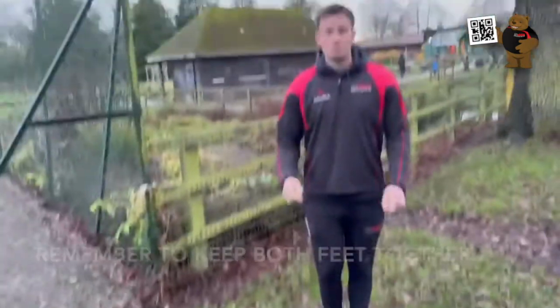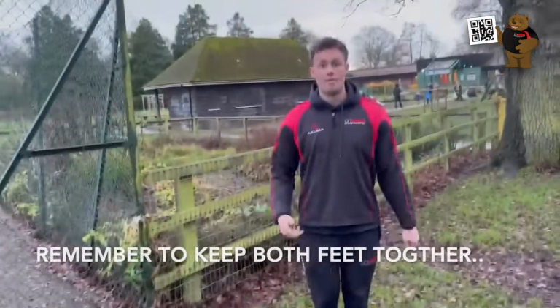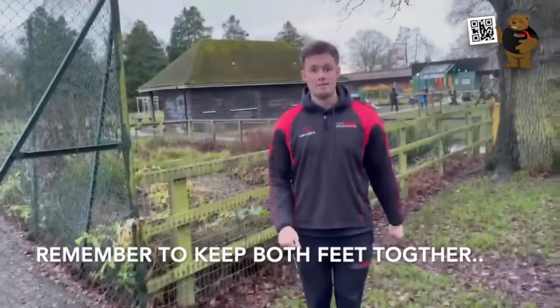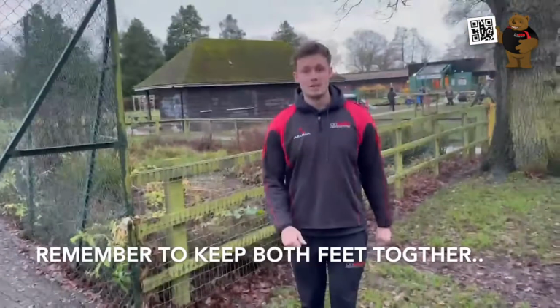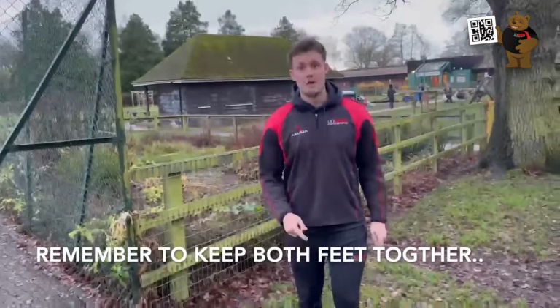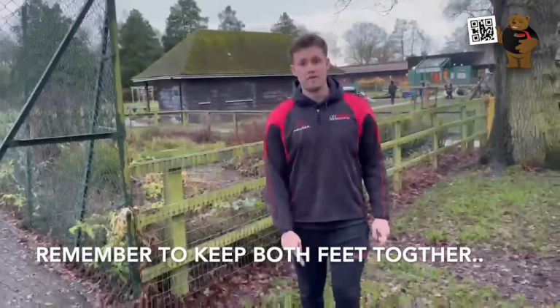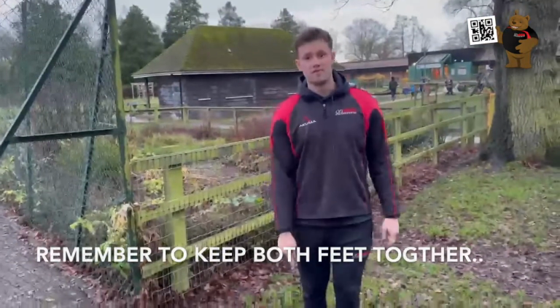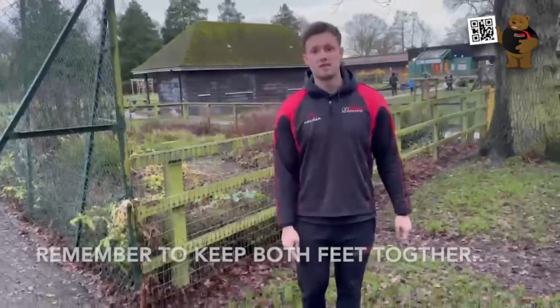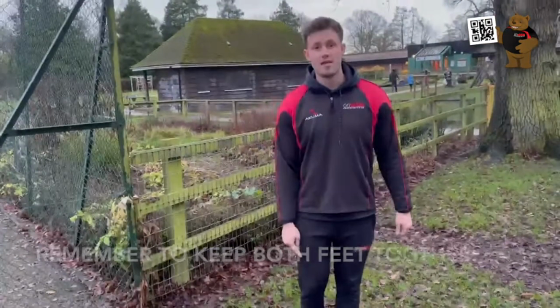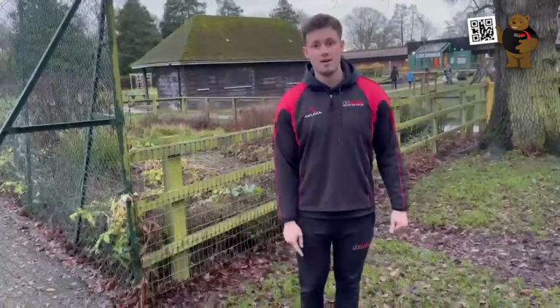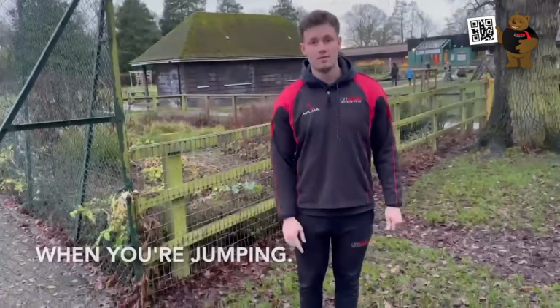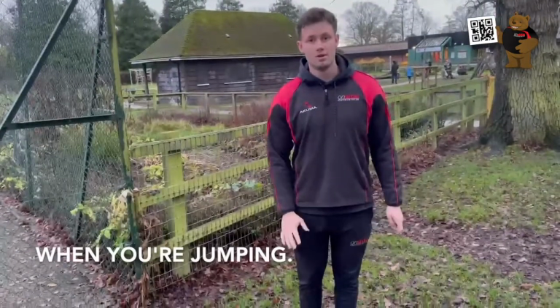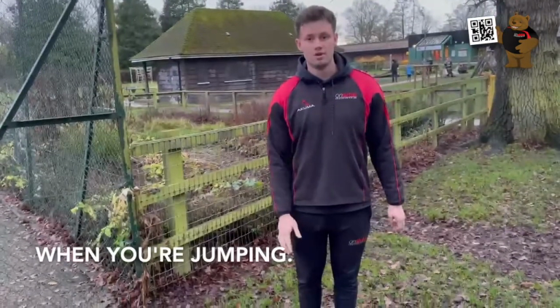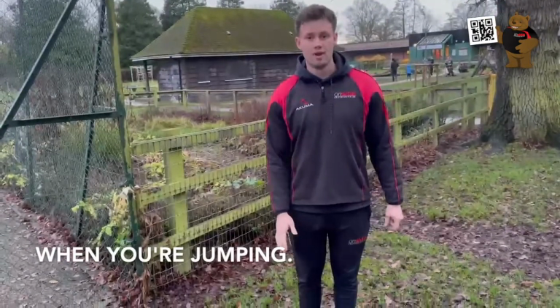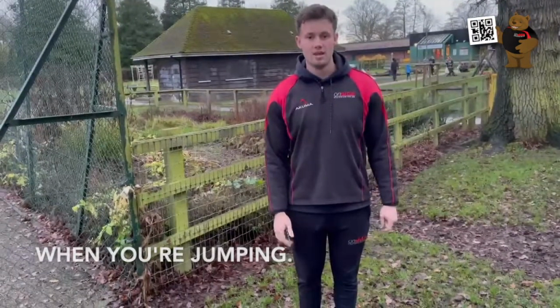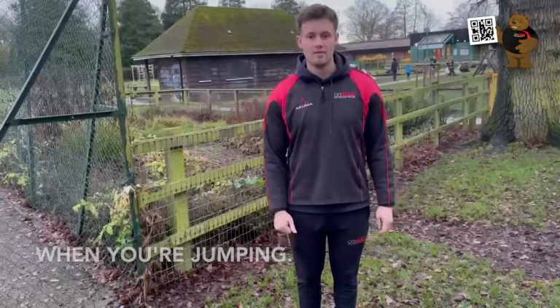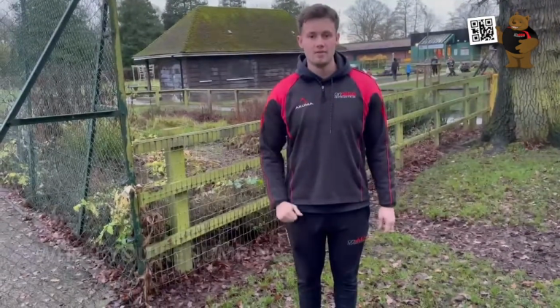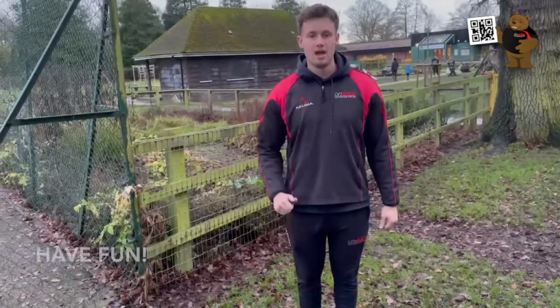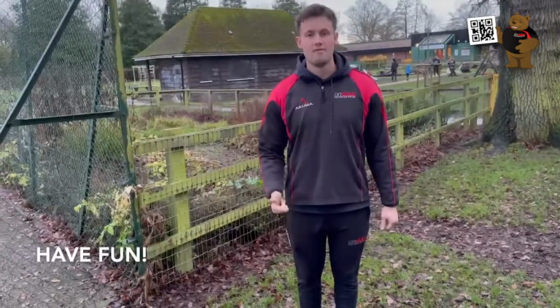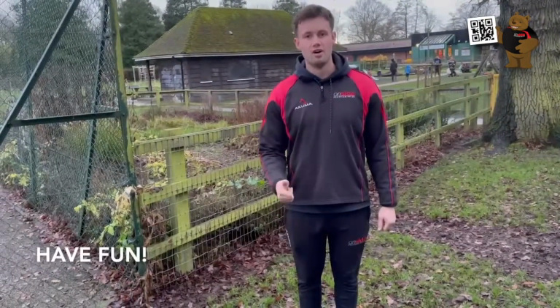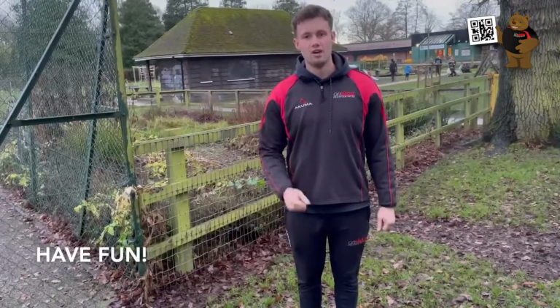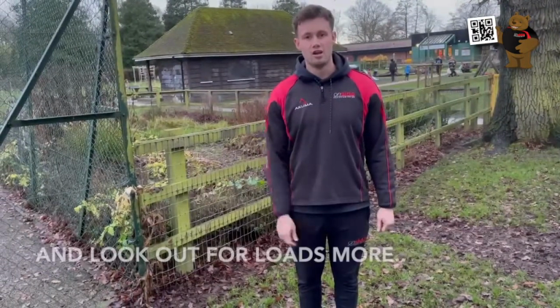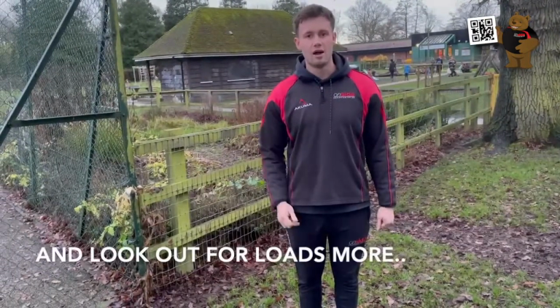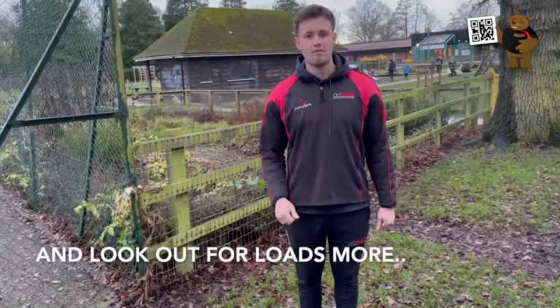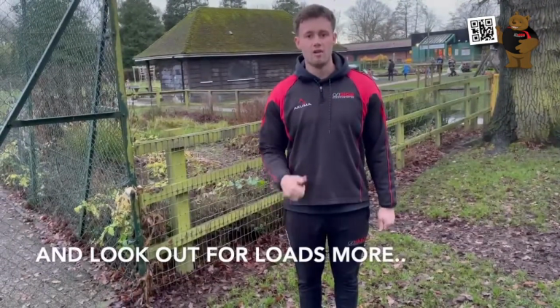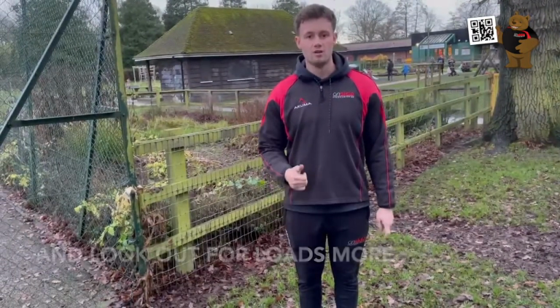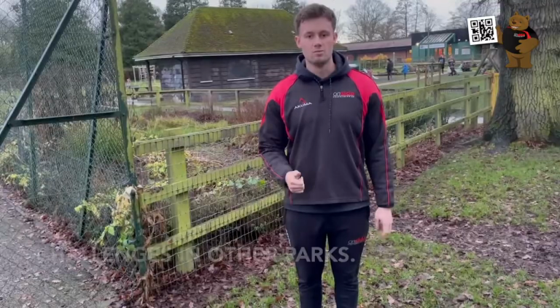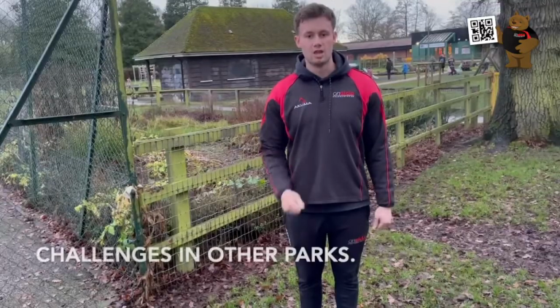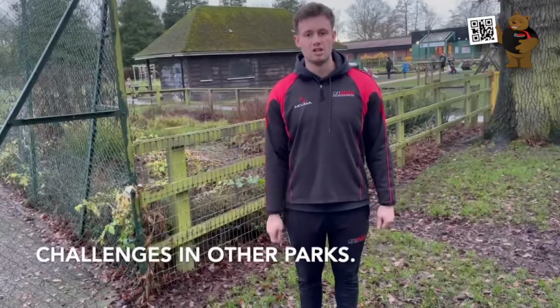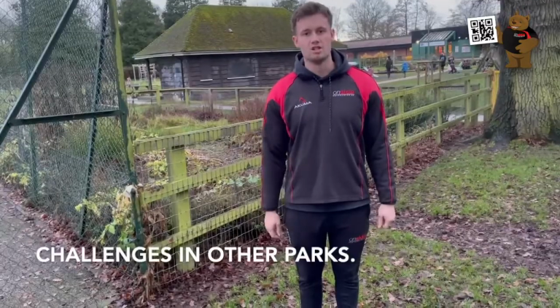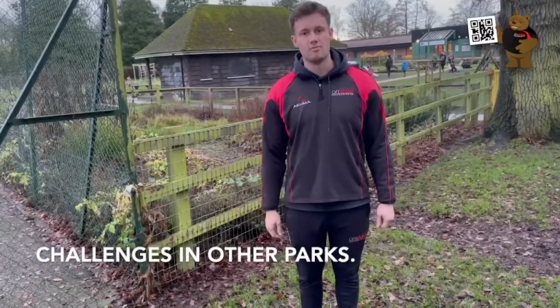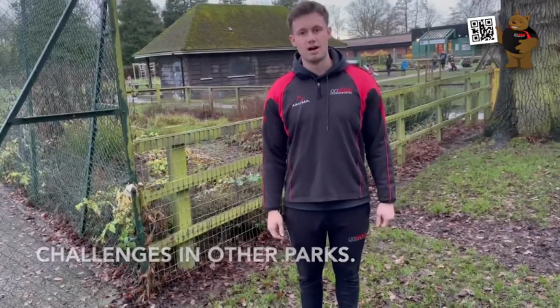Remember to keep both feet together when you jump, have fun and look out for loads more challenges in other parks.